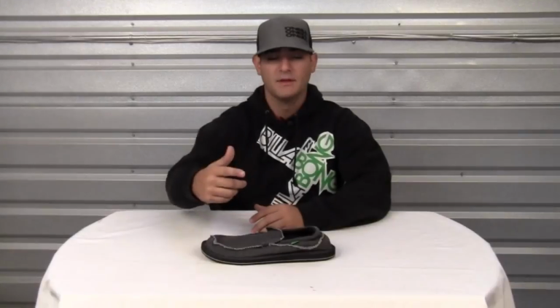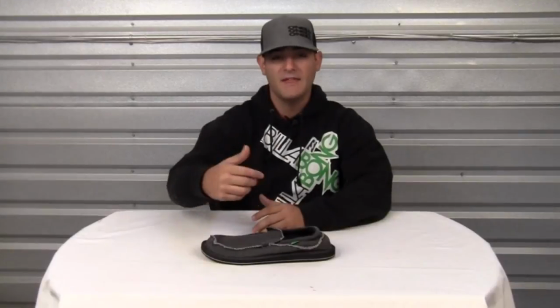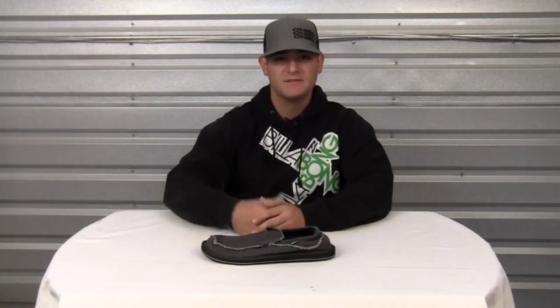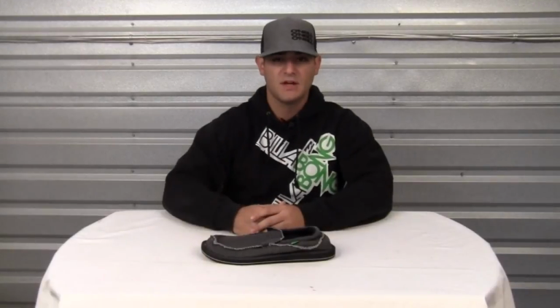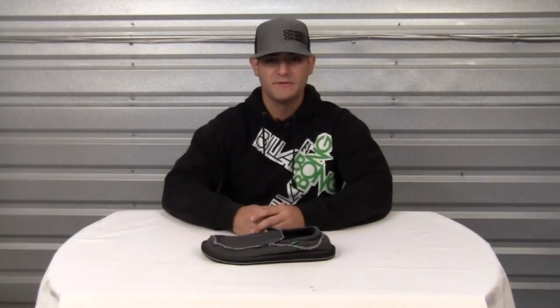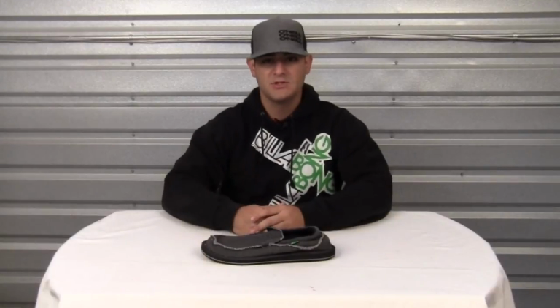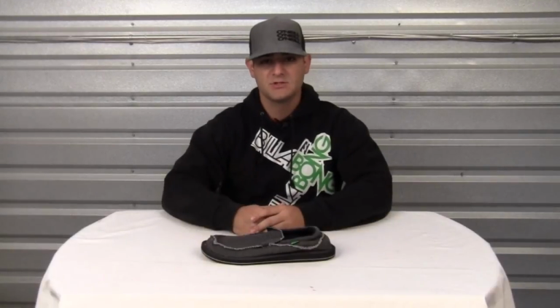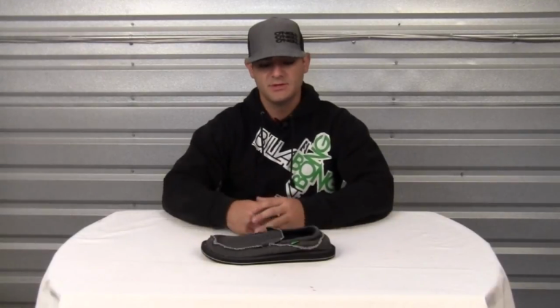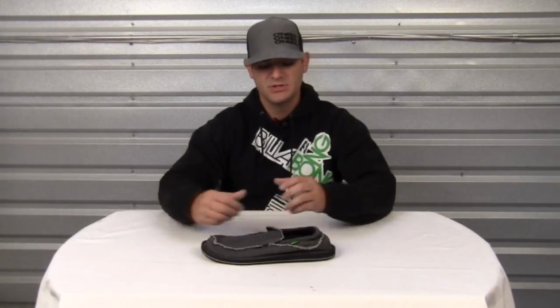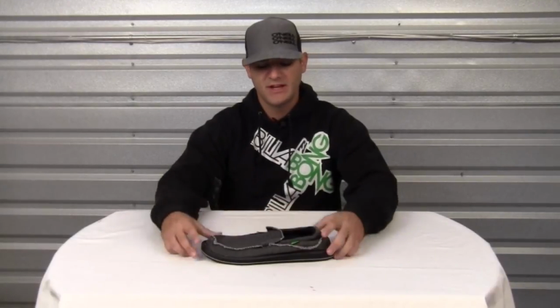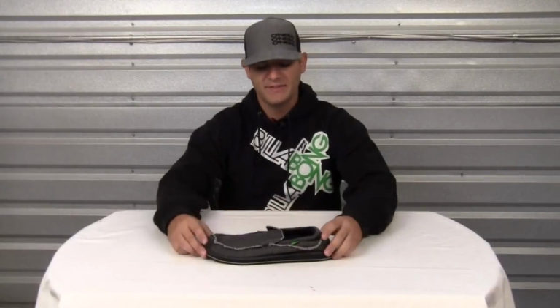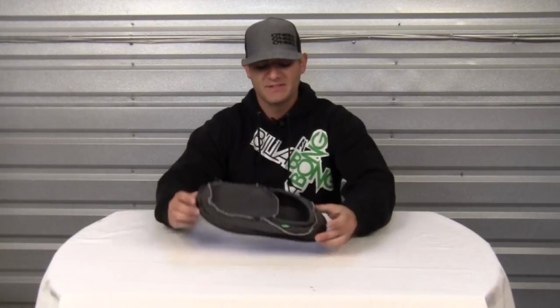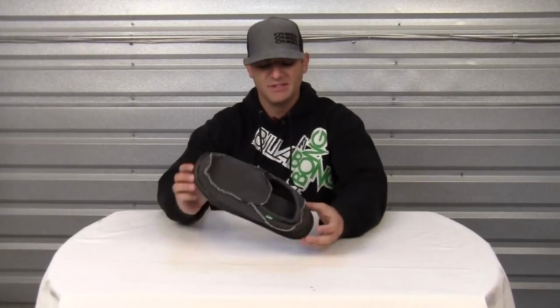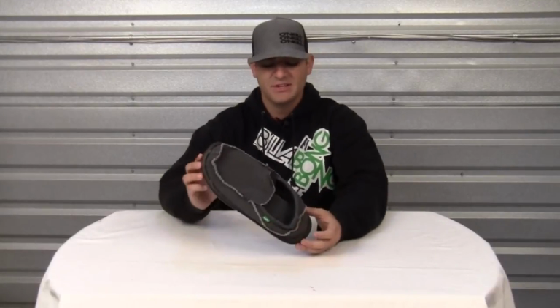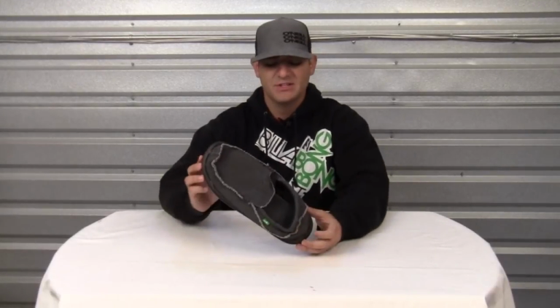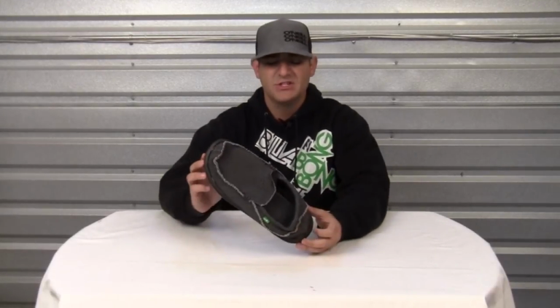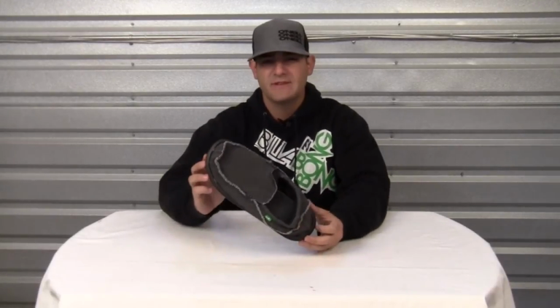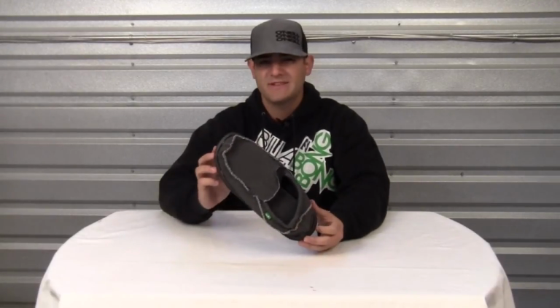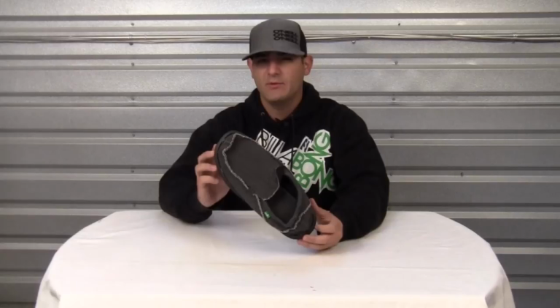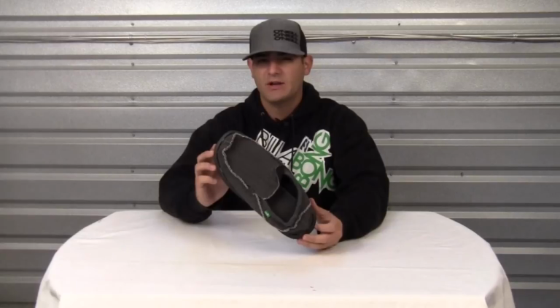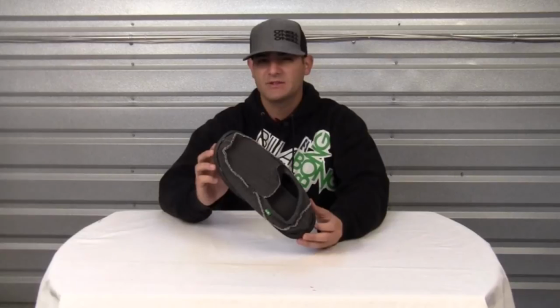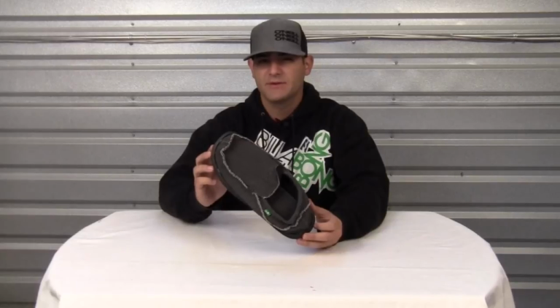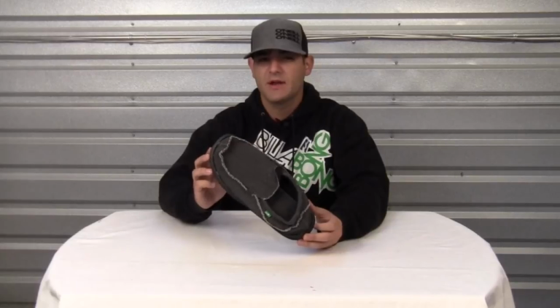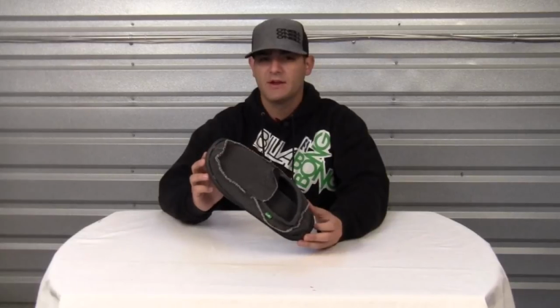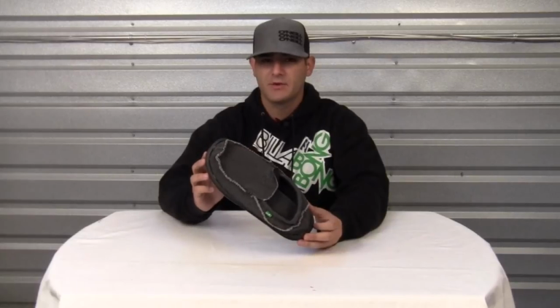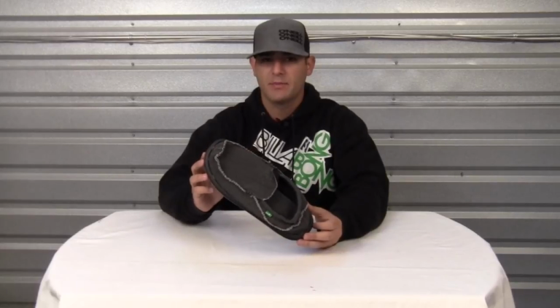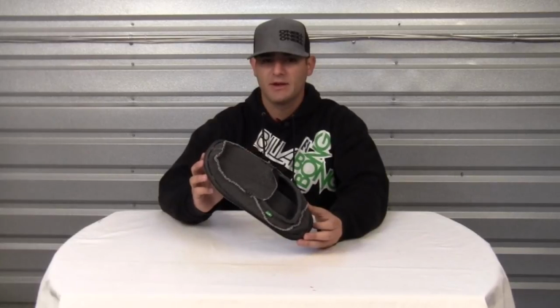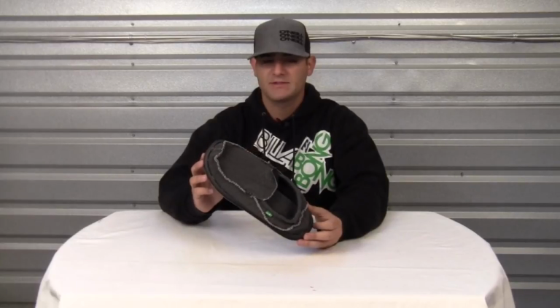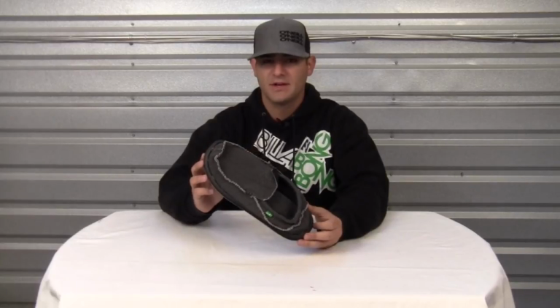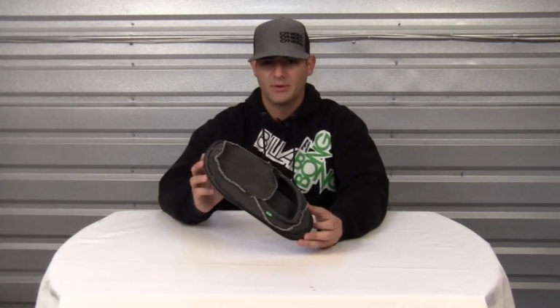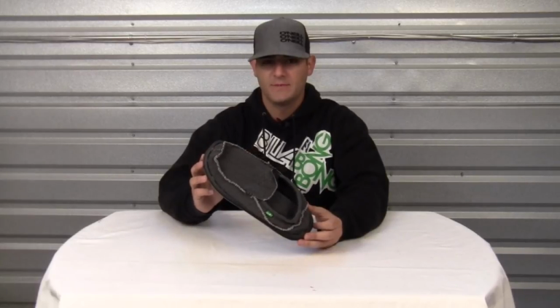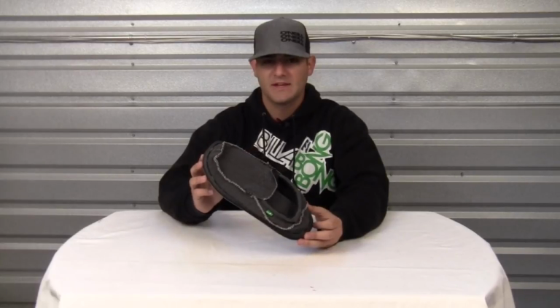Now that you've seen all the features, be sure to check out the Sanuk Chiba Sidewalk Surfer and other great products on our website.